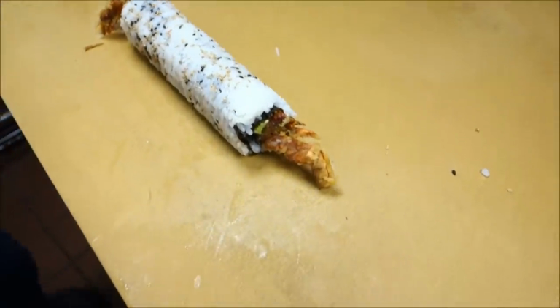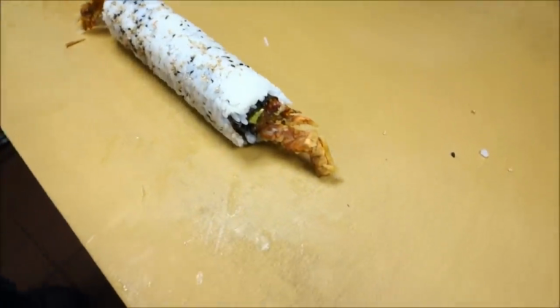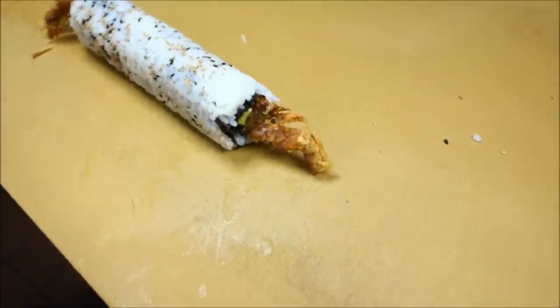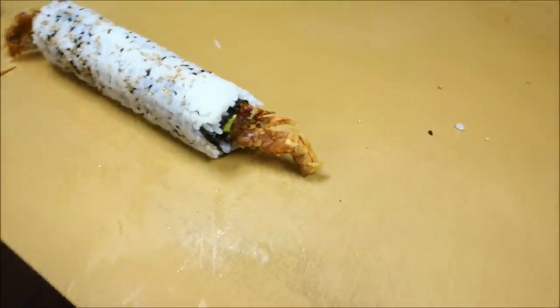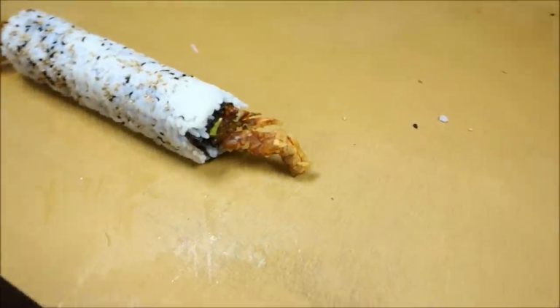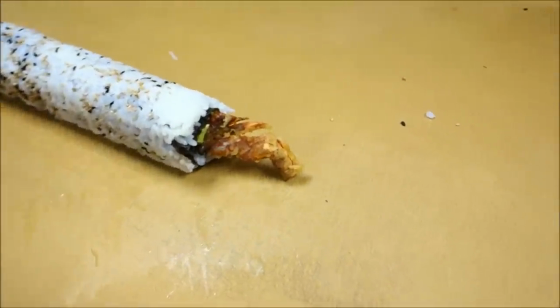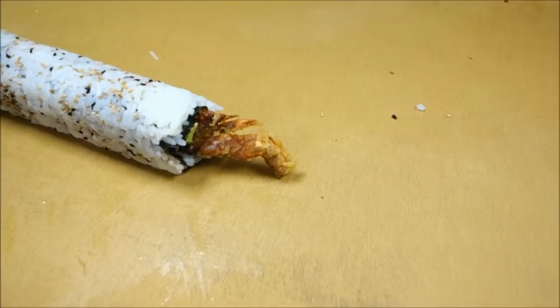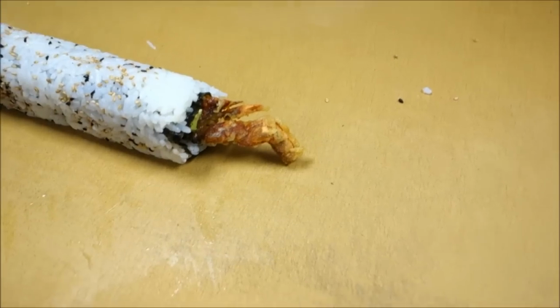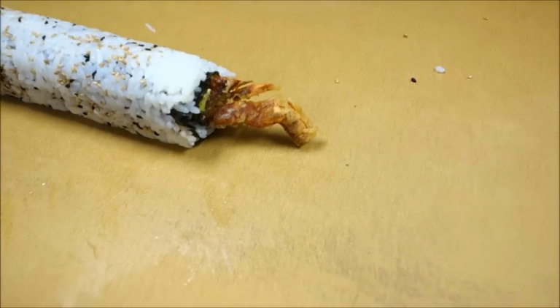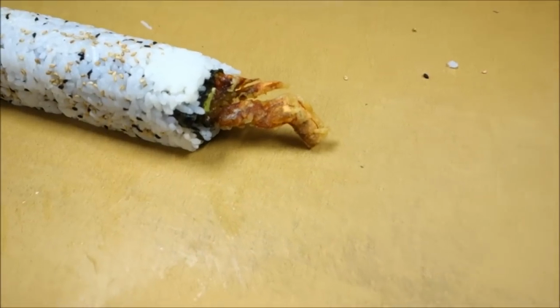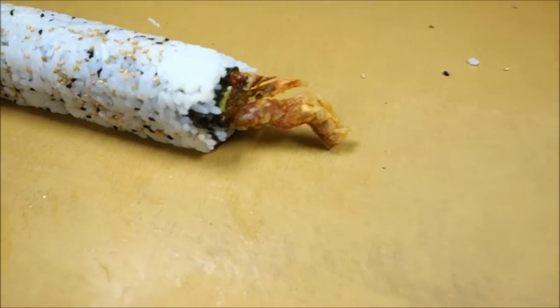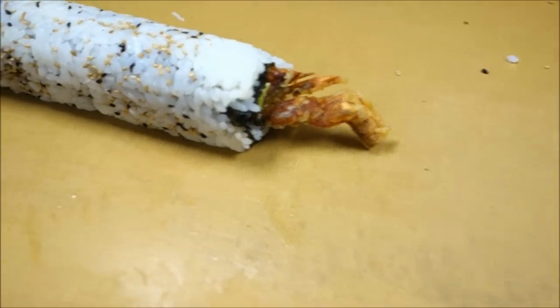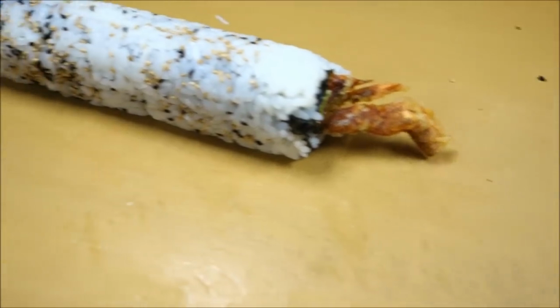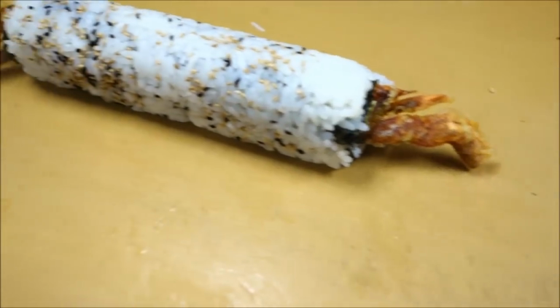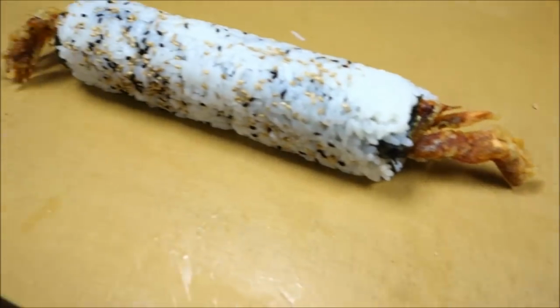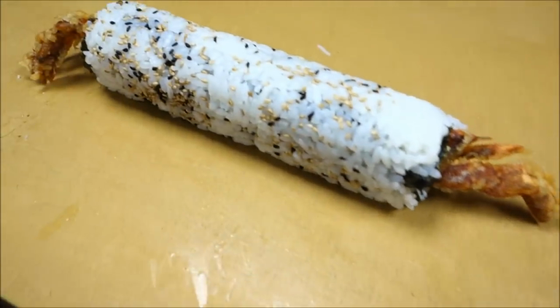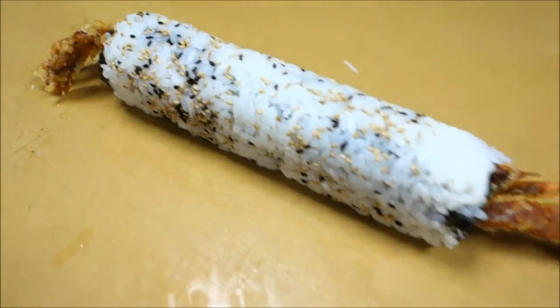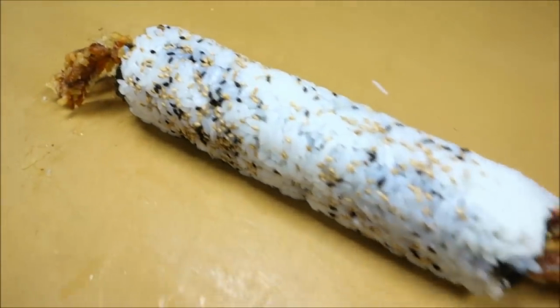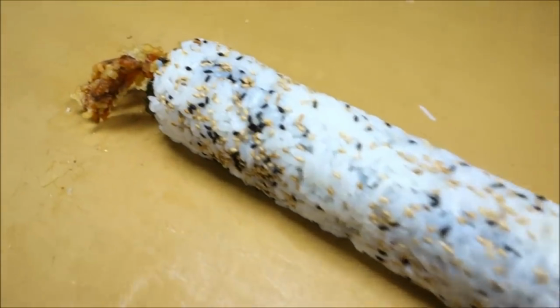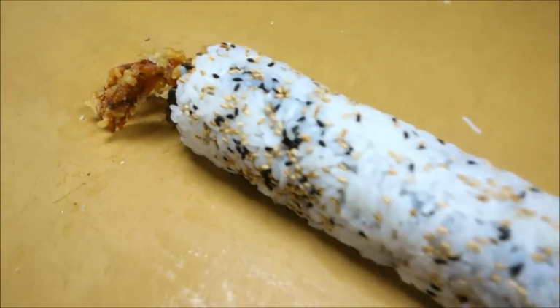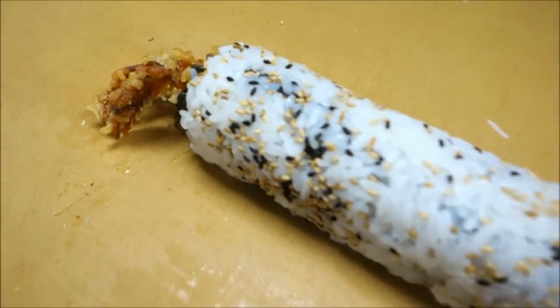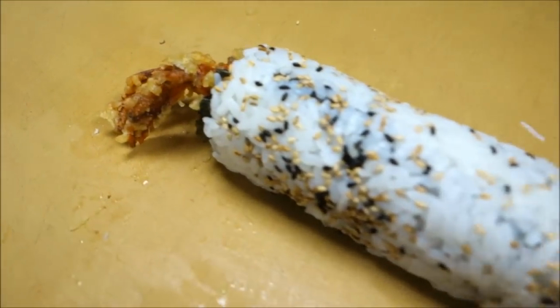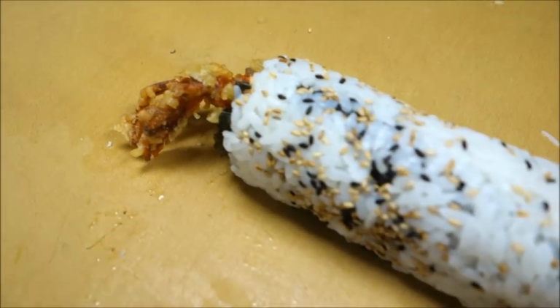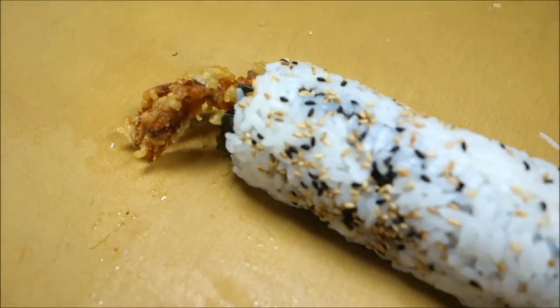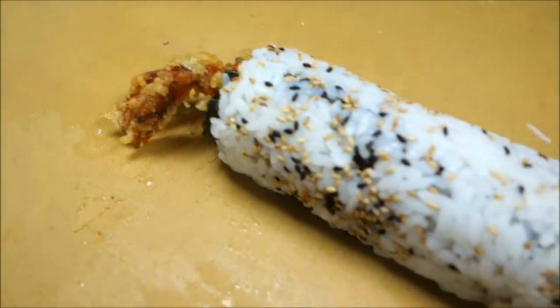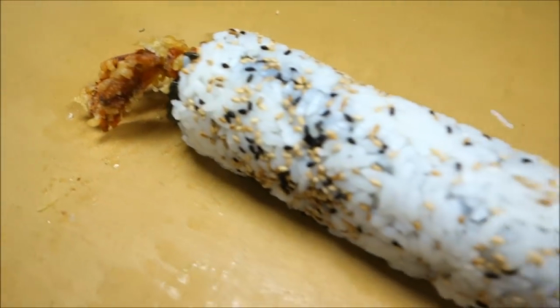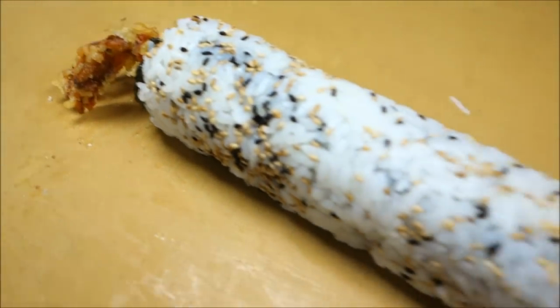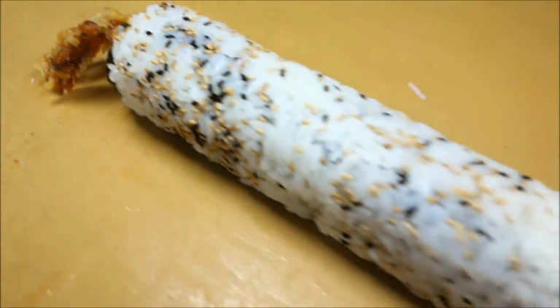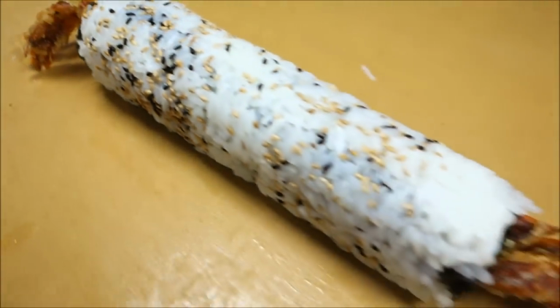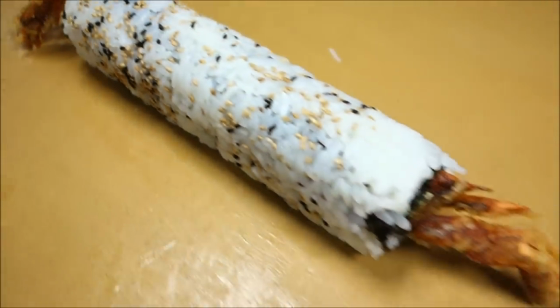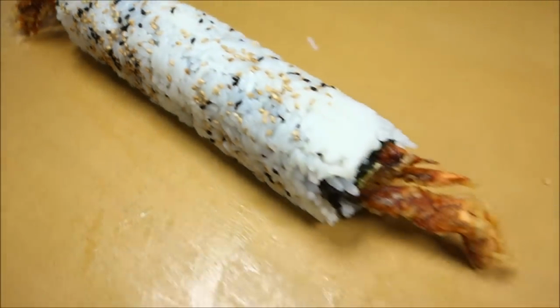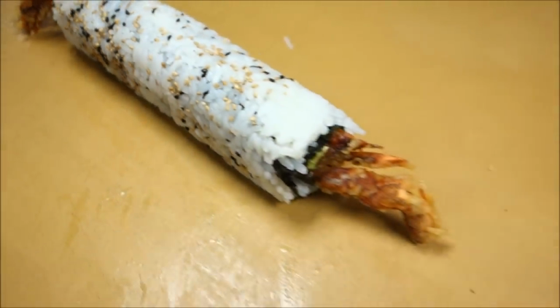That's beautiful. And it's almost like a restaurant serving it with the legs sticking out.